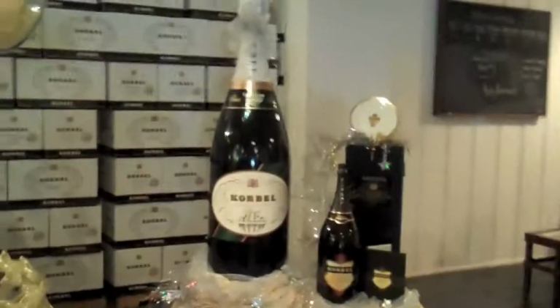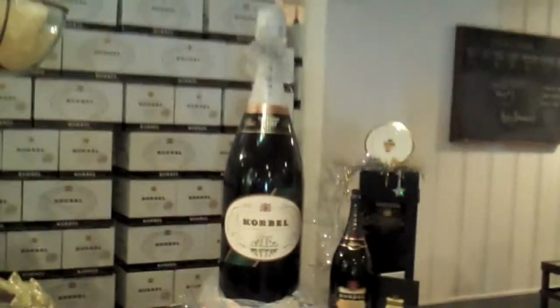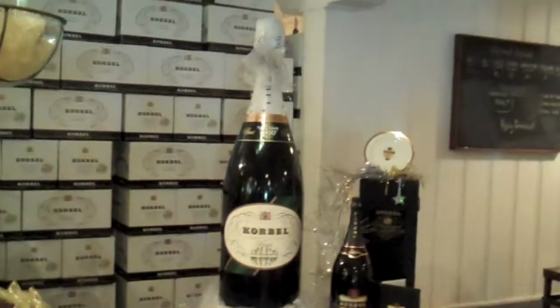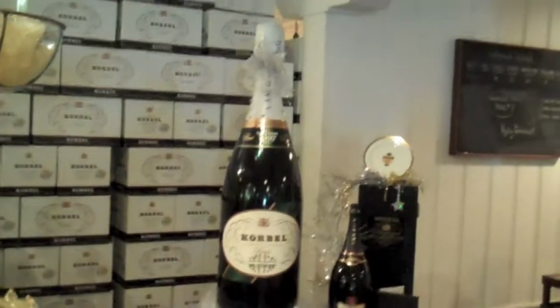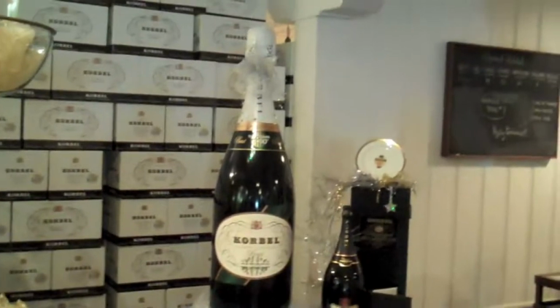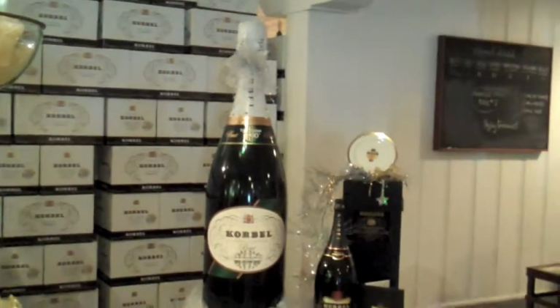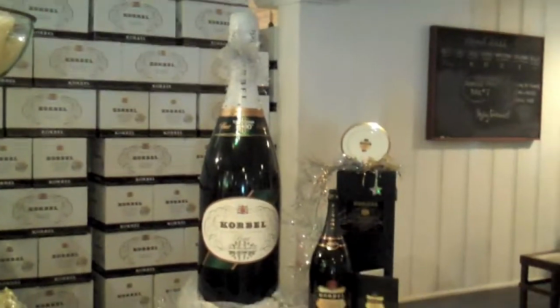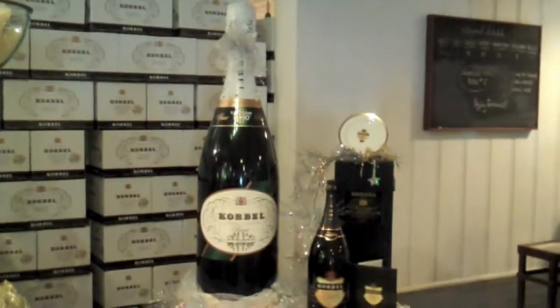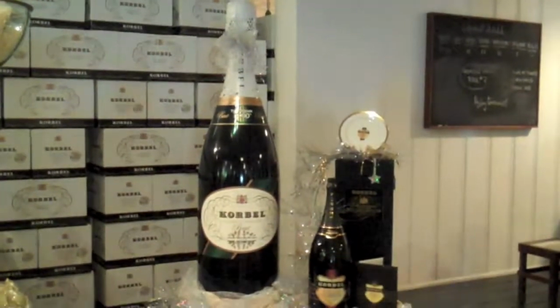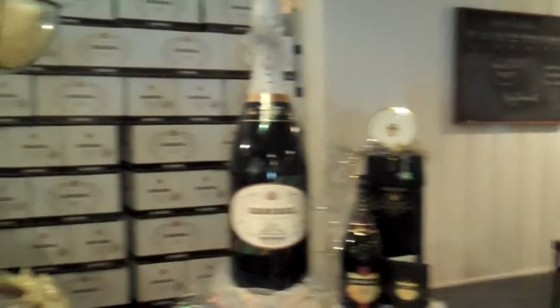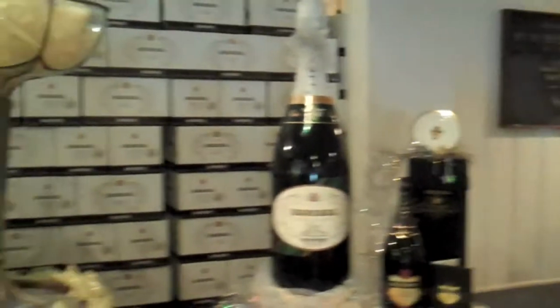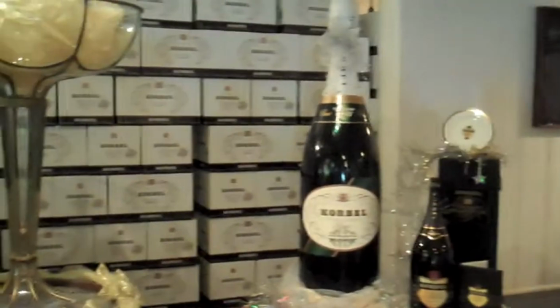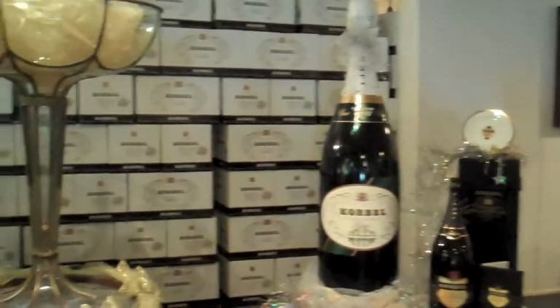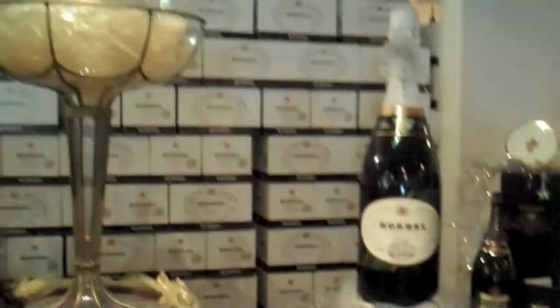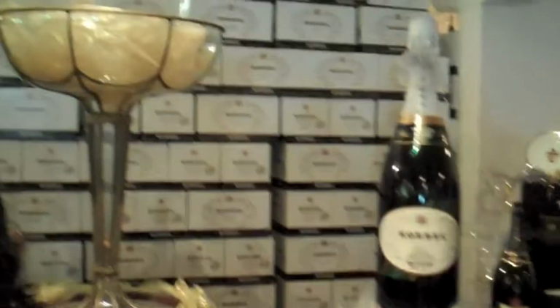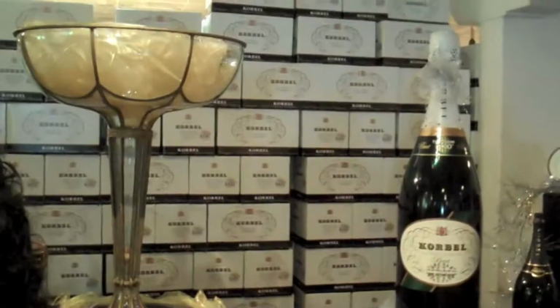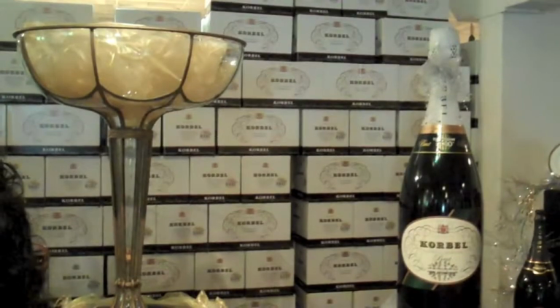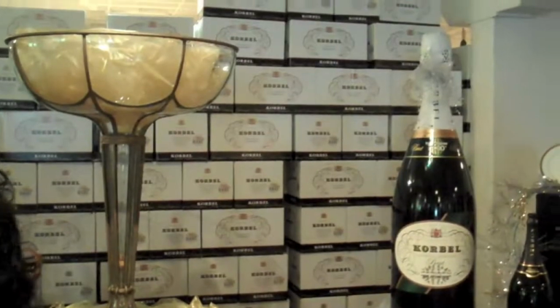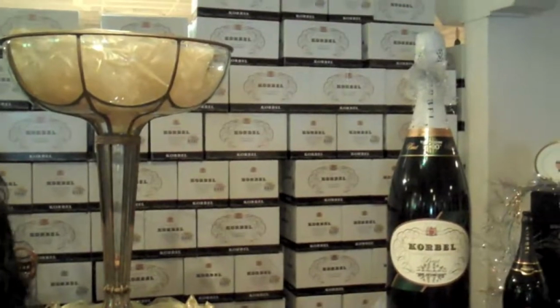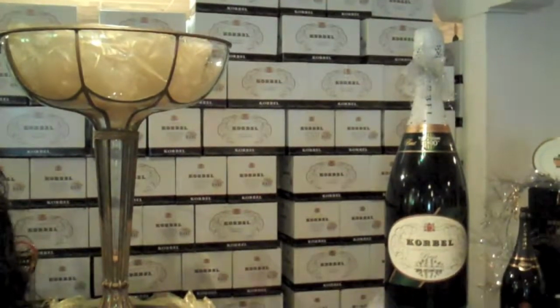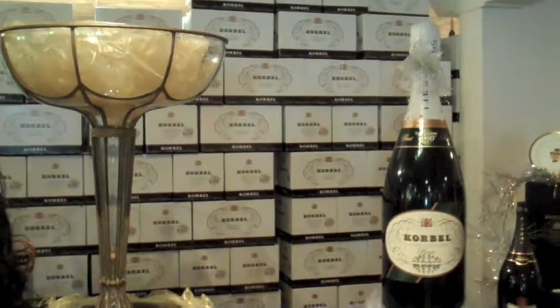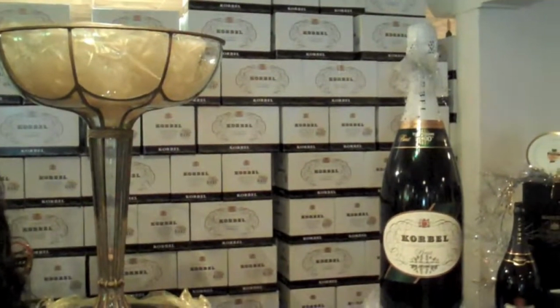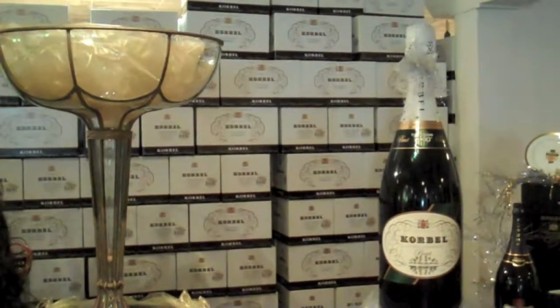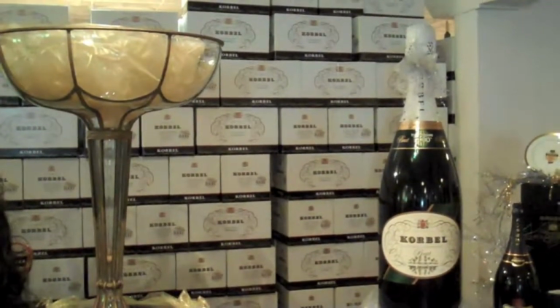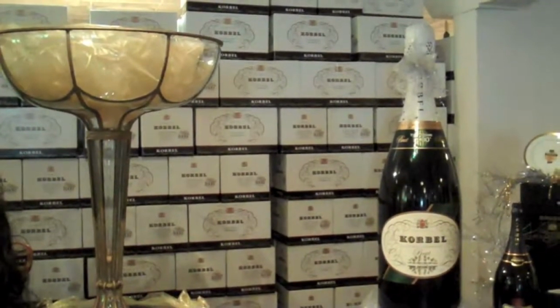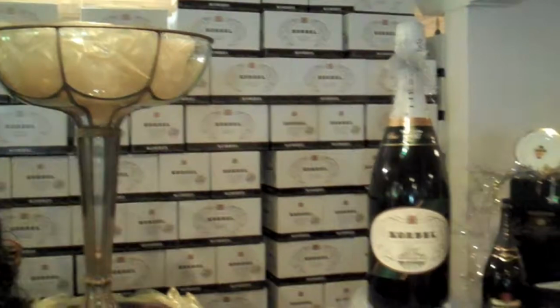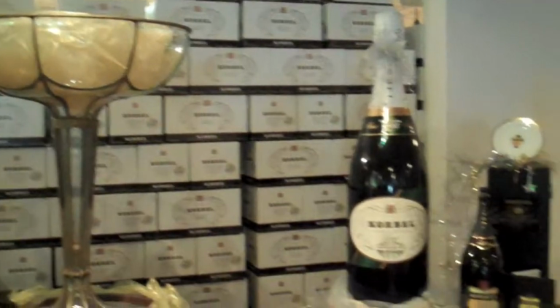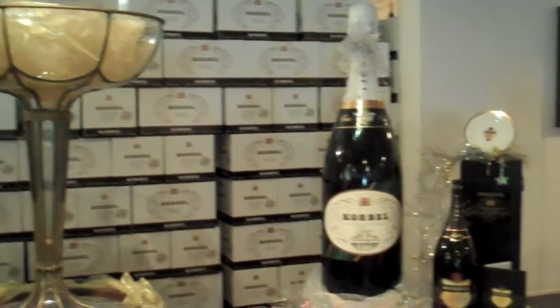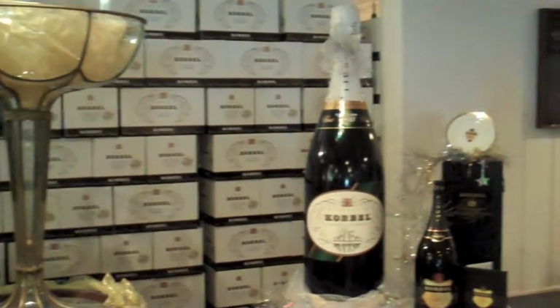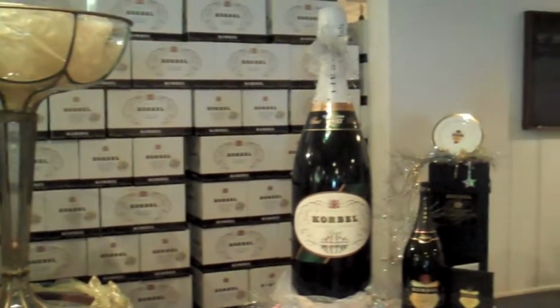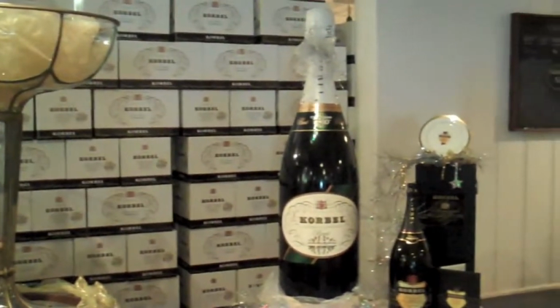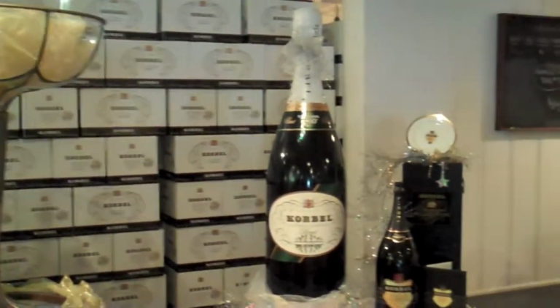Corbelle was the official champagne of the millennium, which is kind of neat for us. We of course like to talk about it.